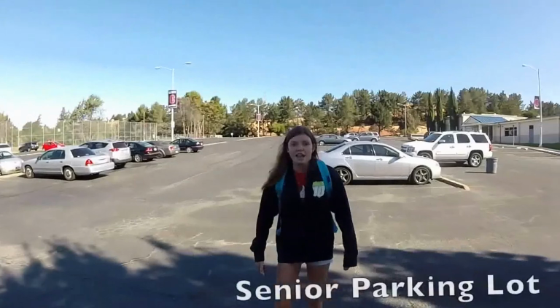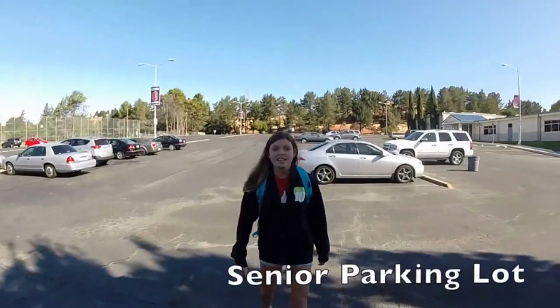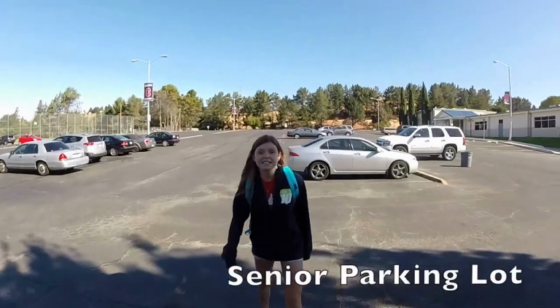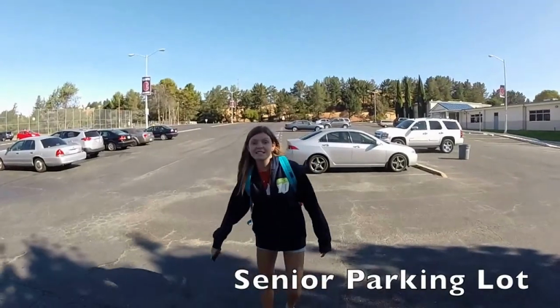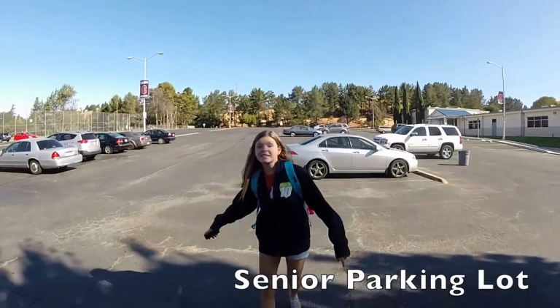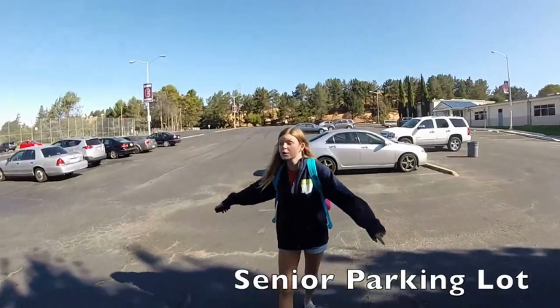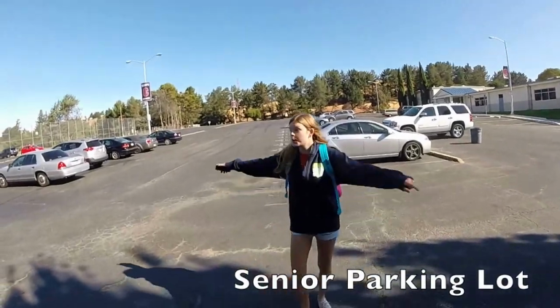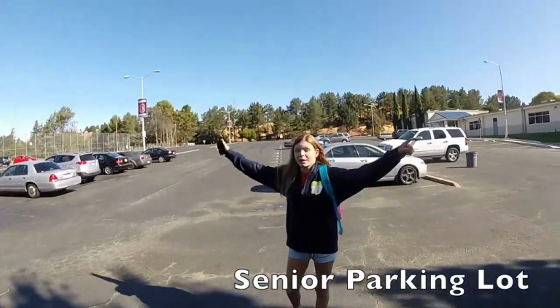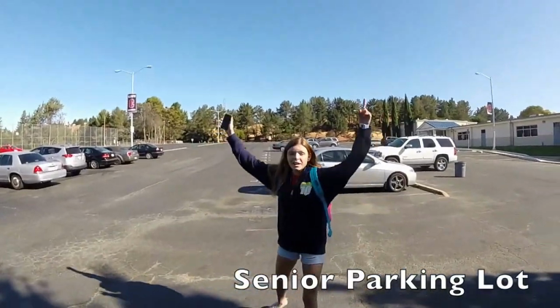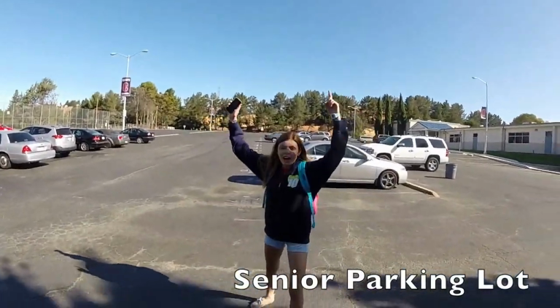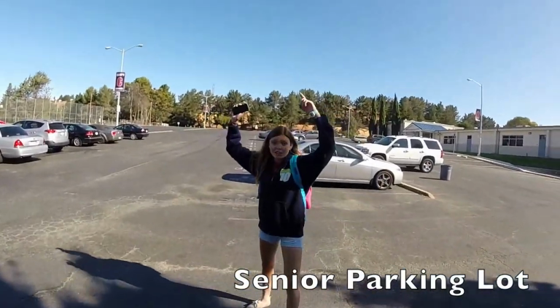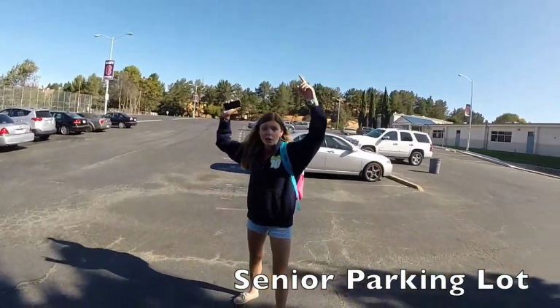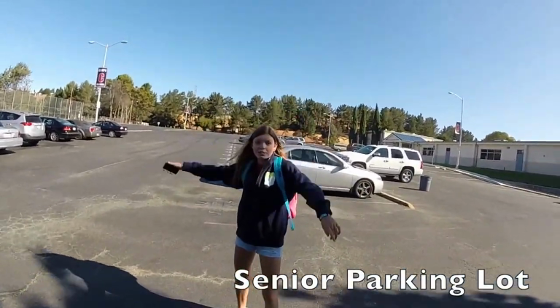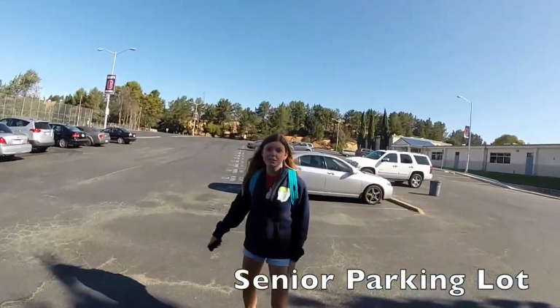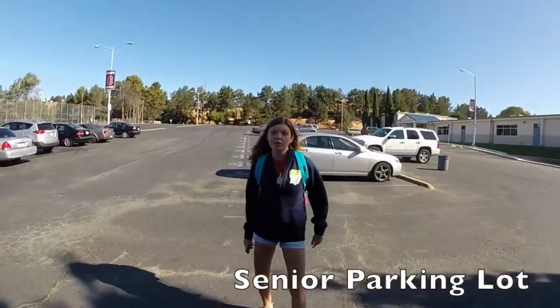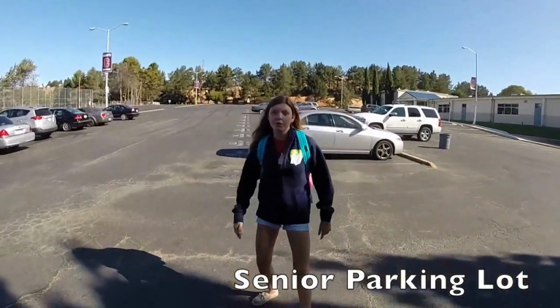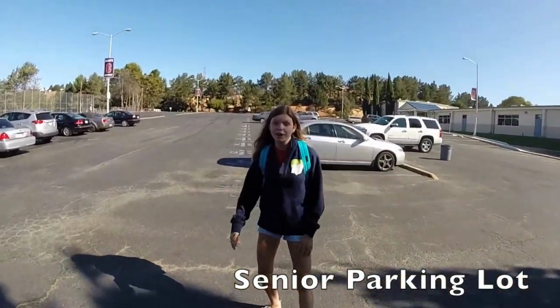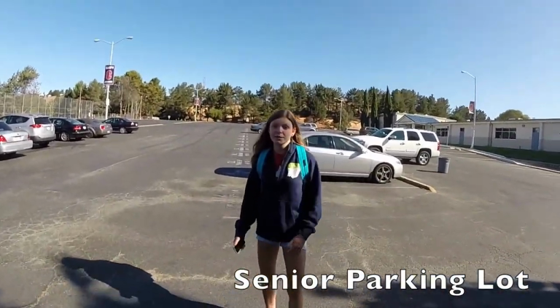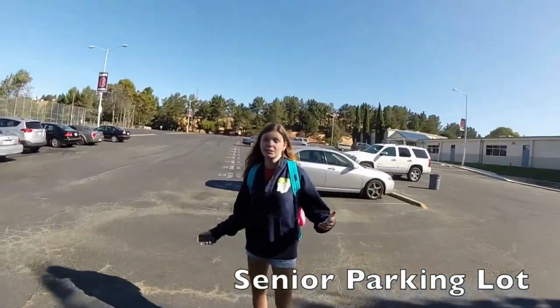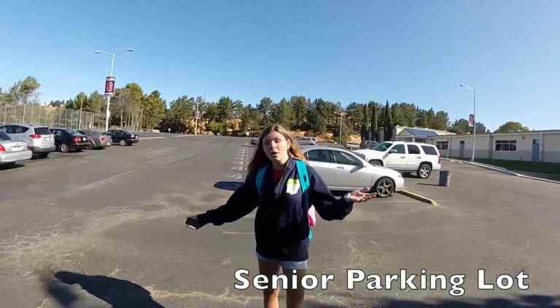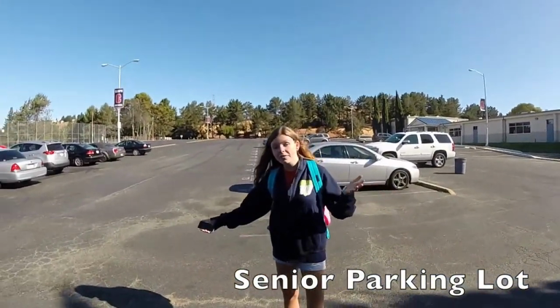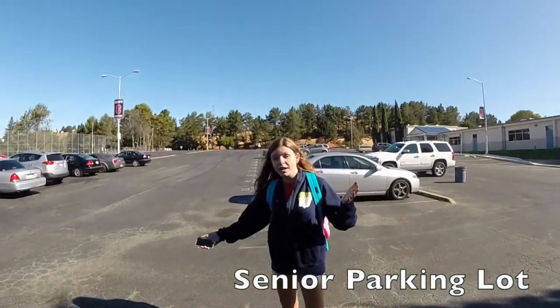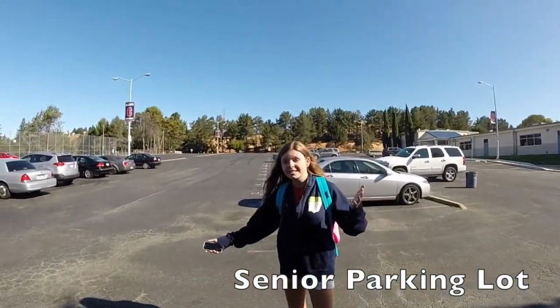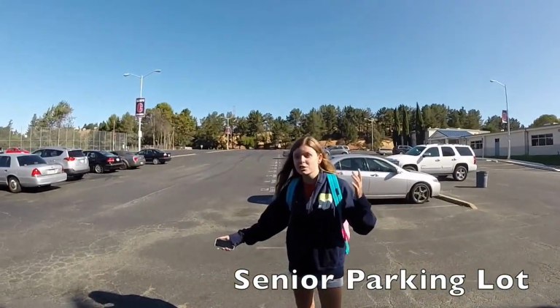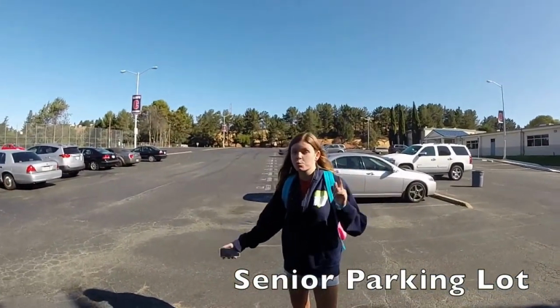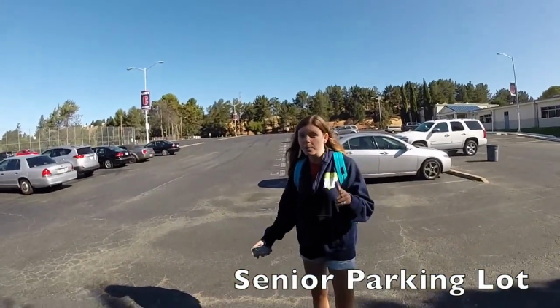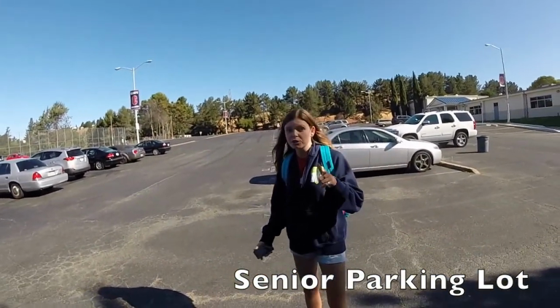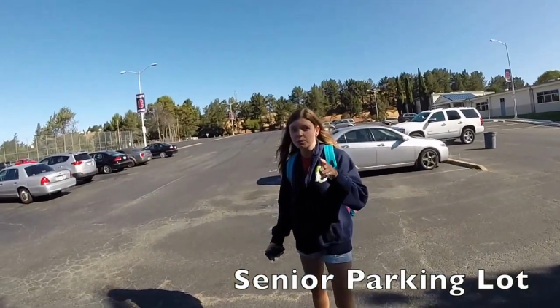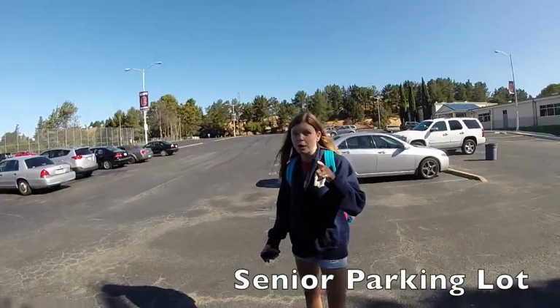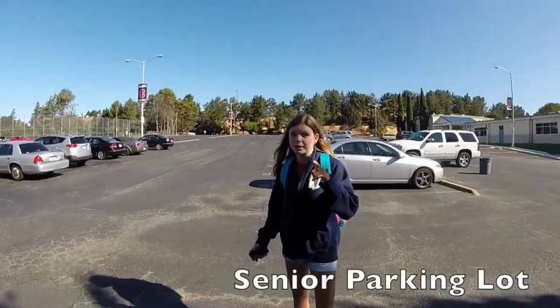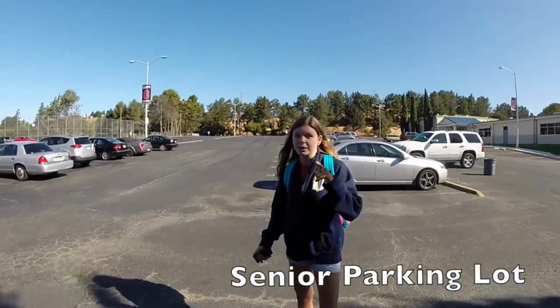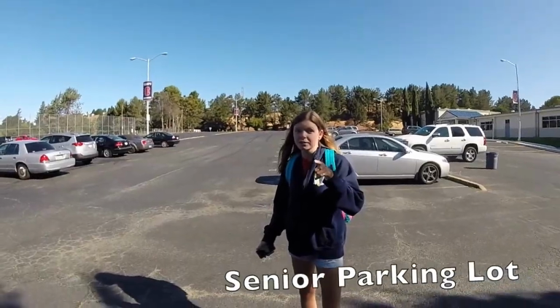This is the senior parking lot. Since you're a freshman and don't have your license, you probably shouldn't park in here.